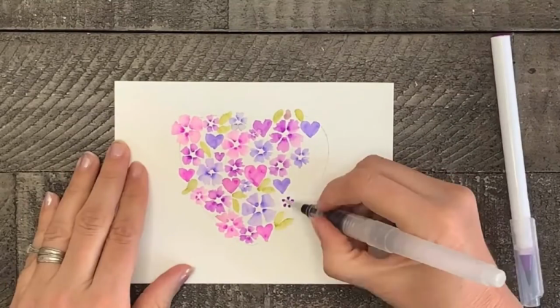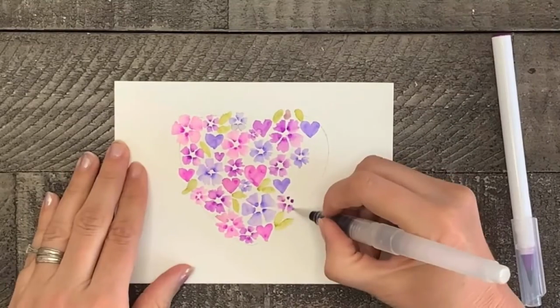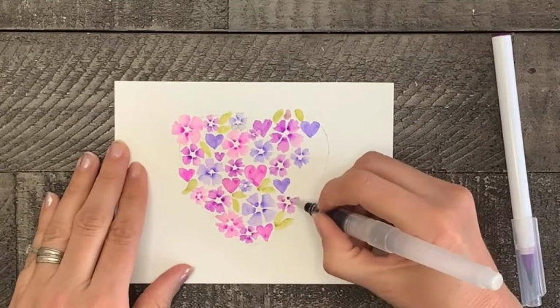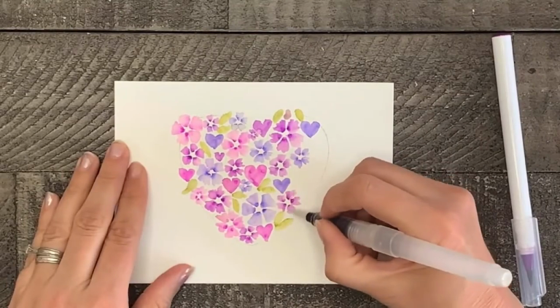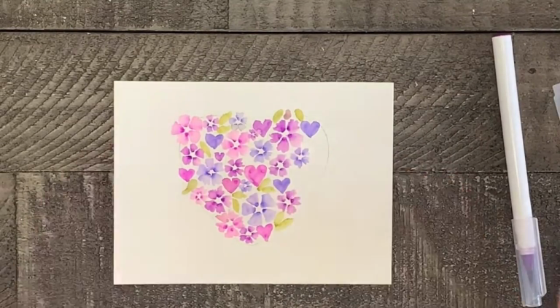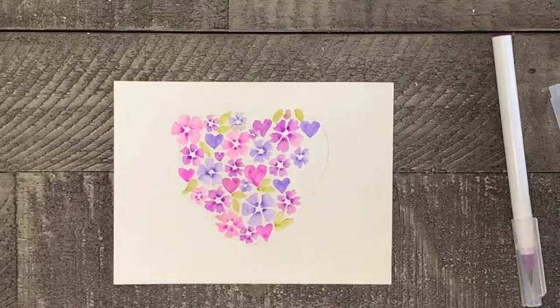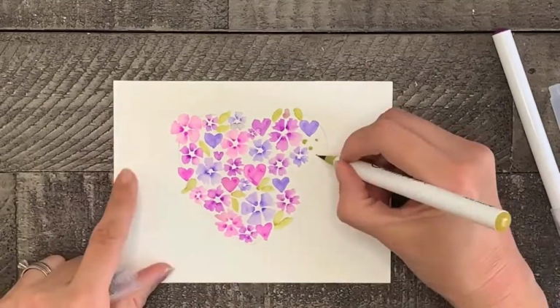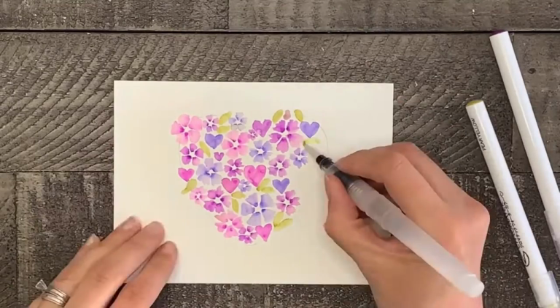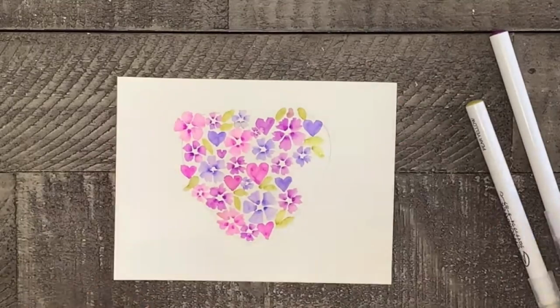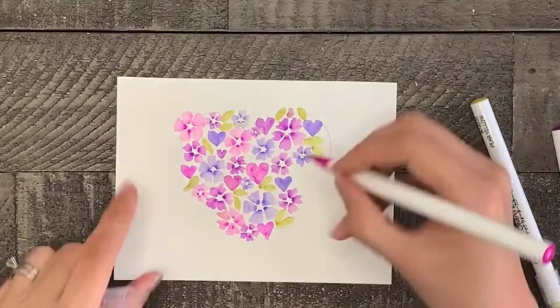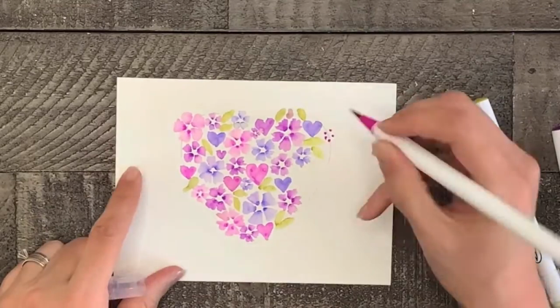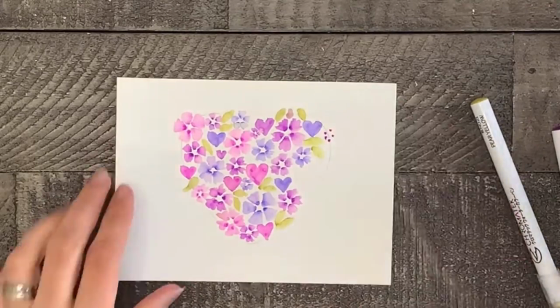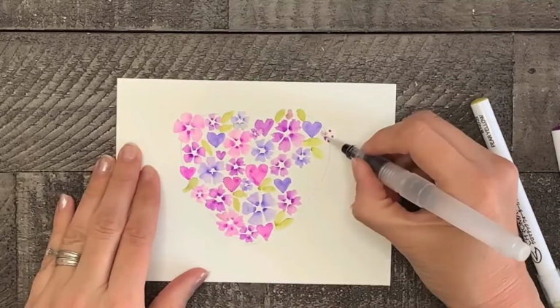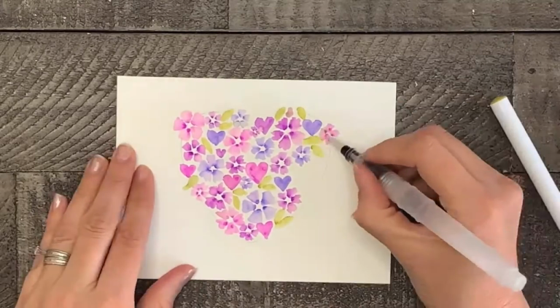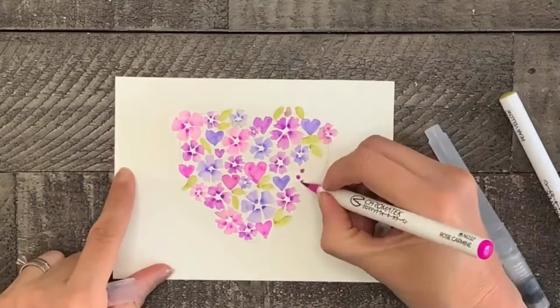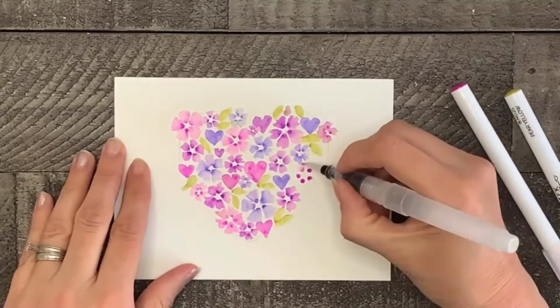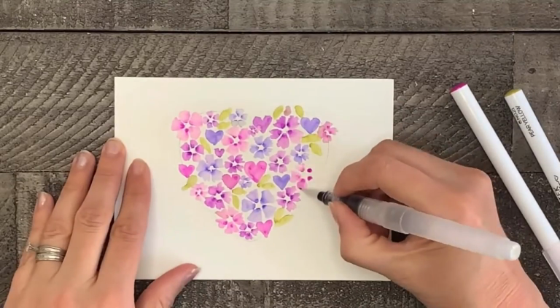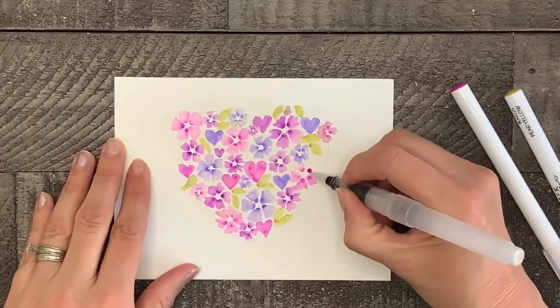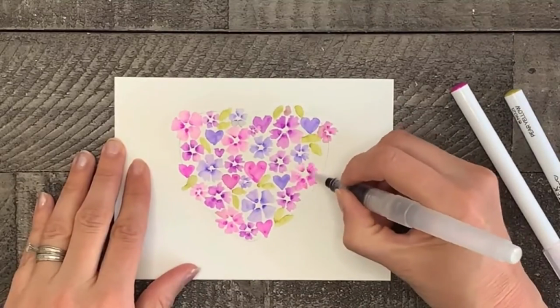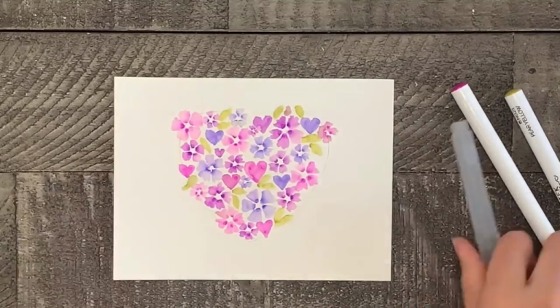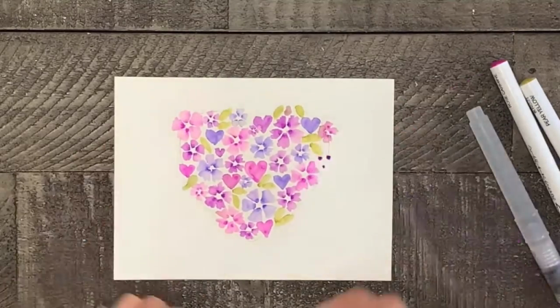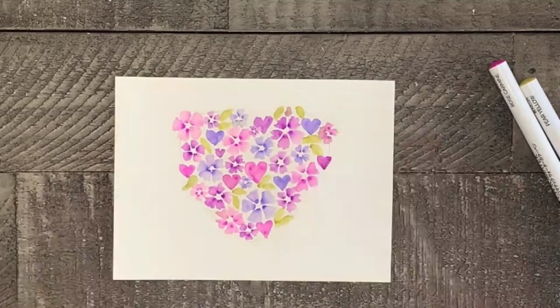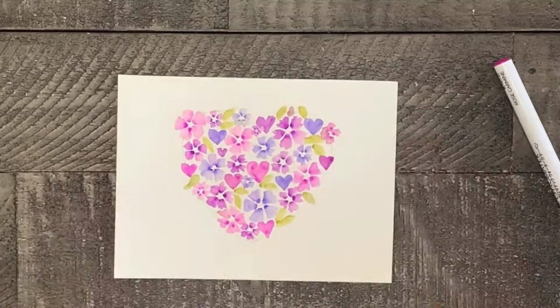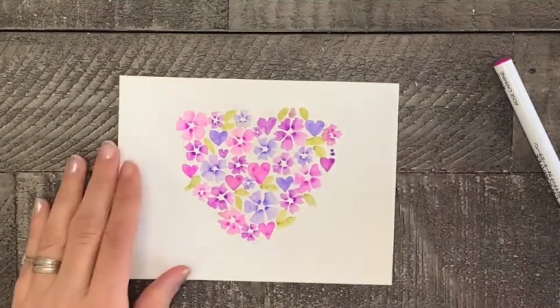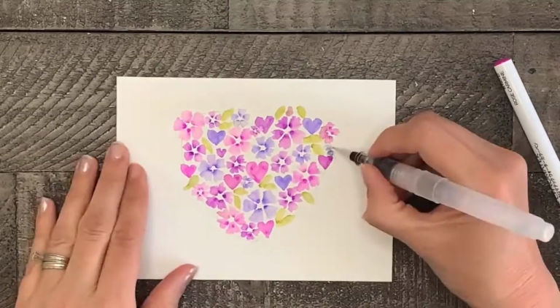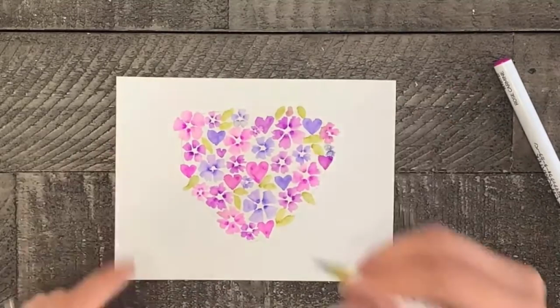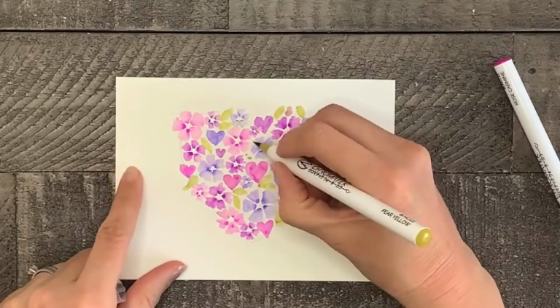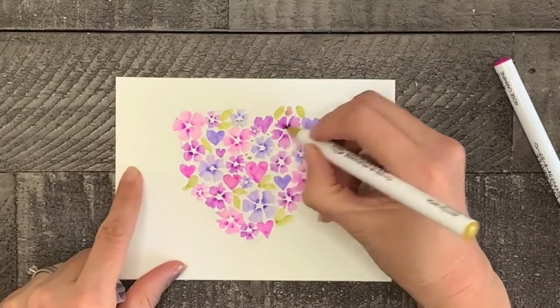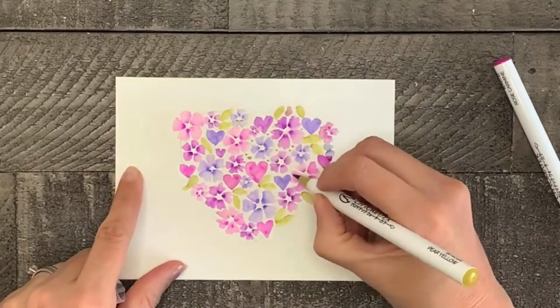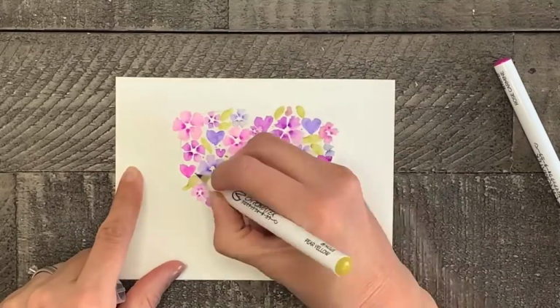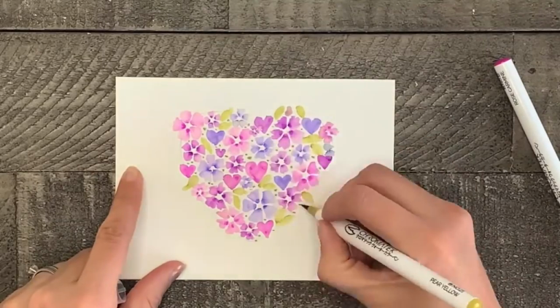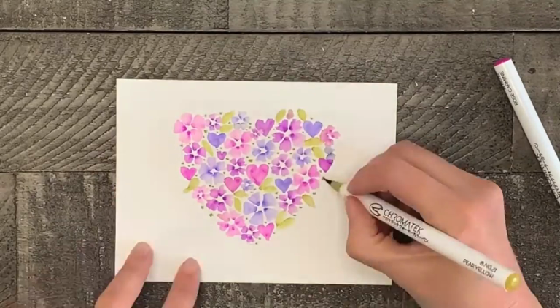When you're done painting your hearts, flowers, and leaves, if you want to you can add some dots of color in your leftover spaces for a finishing touch.